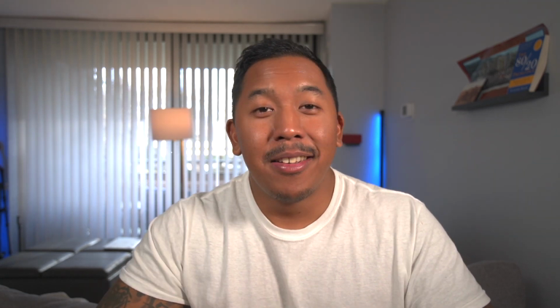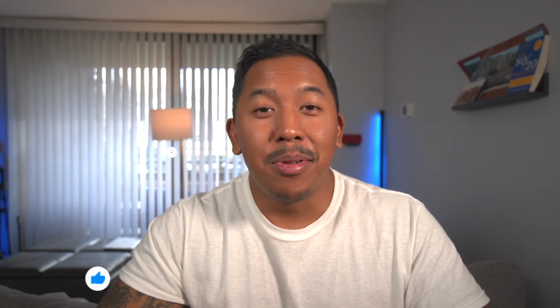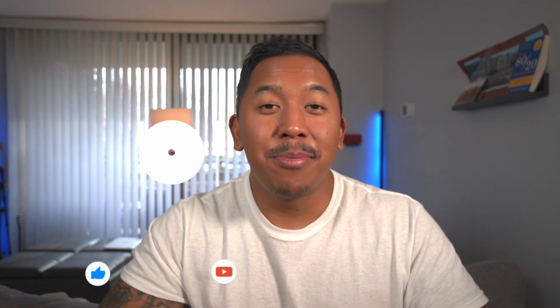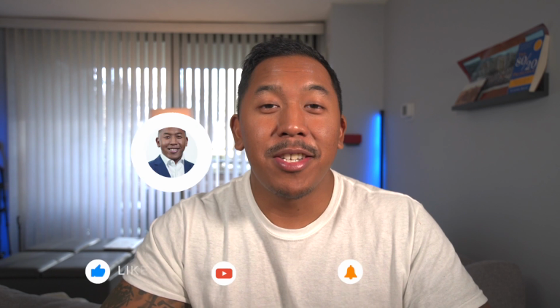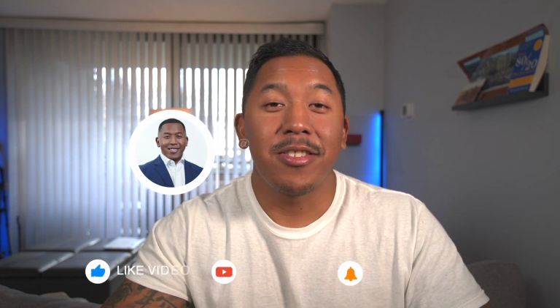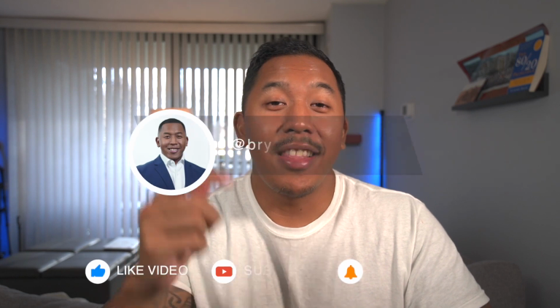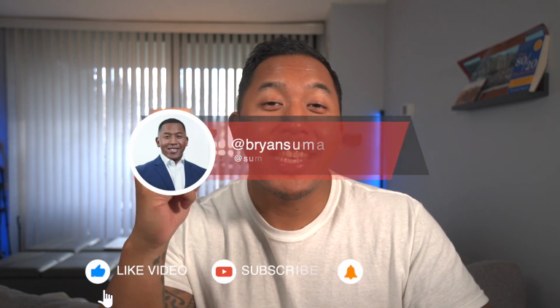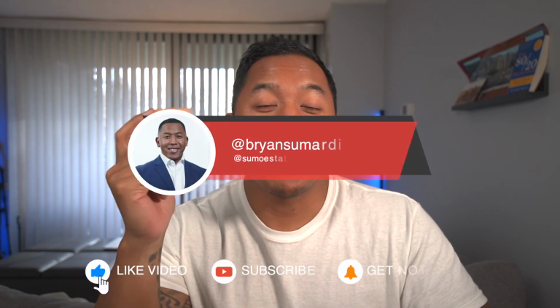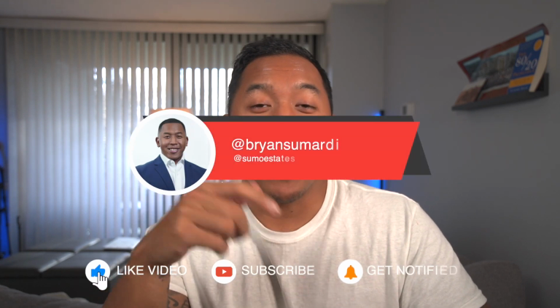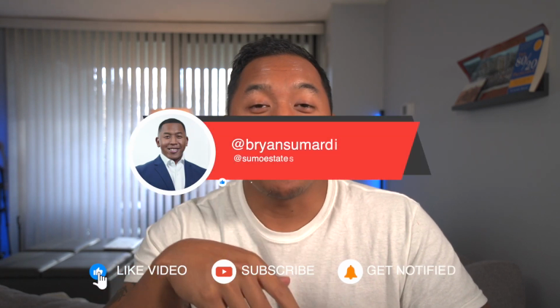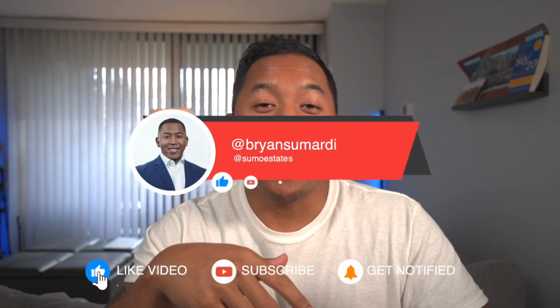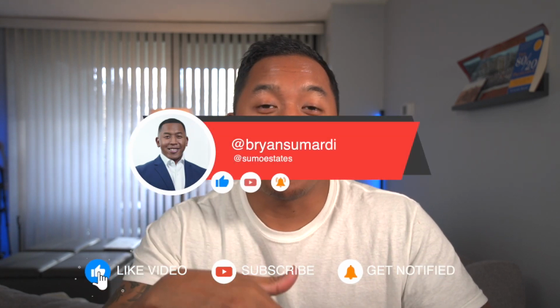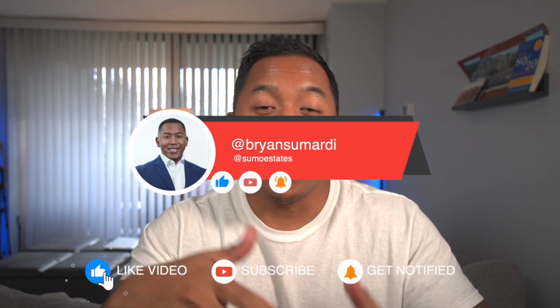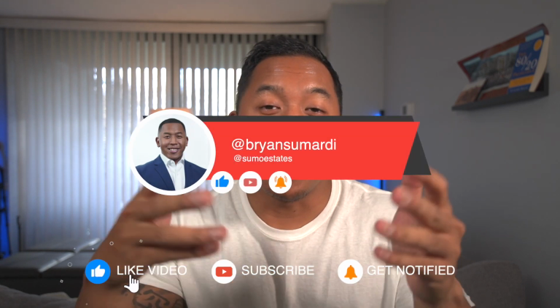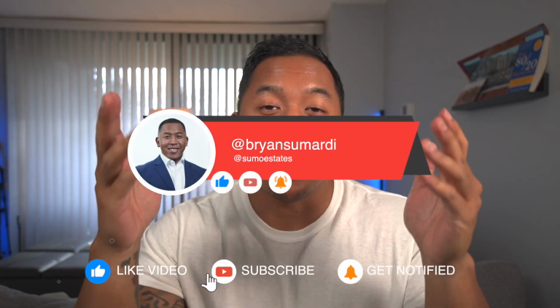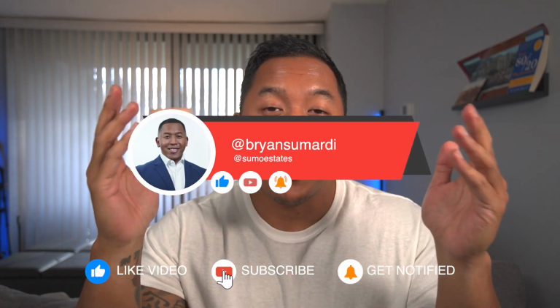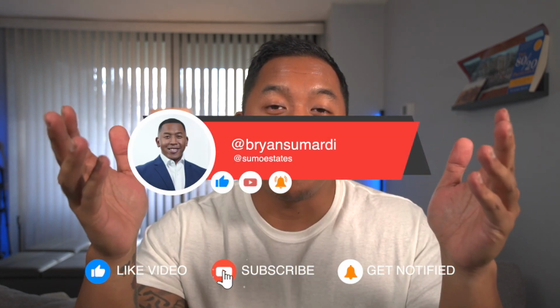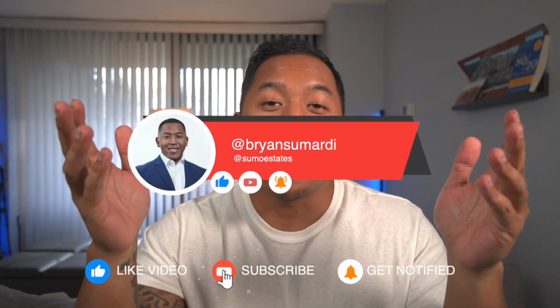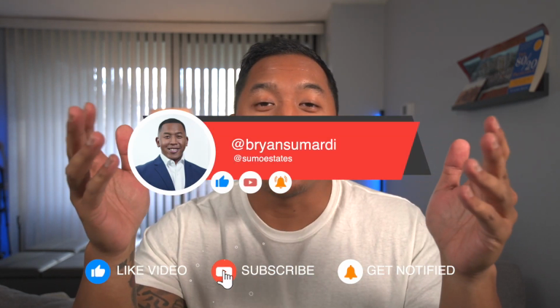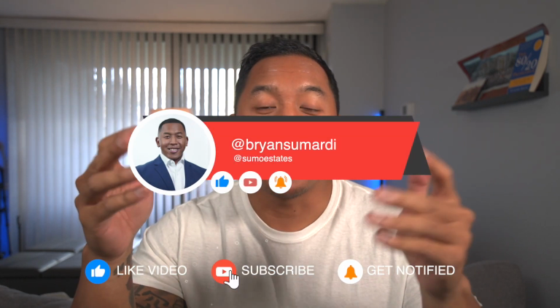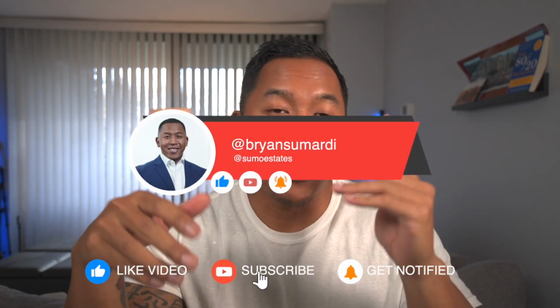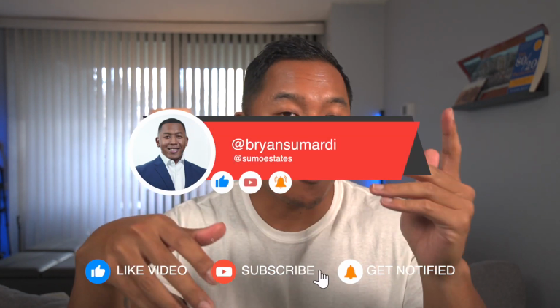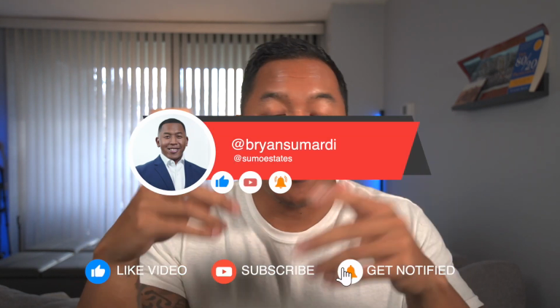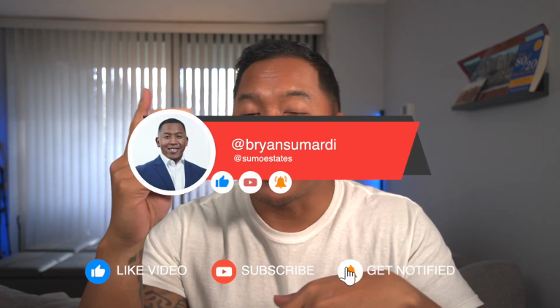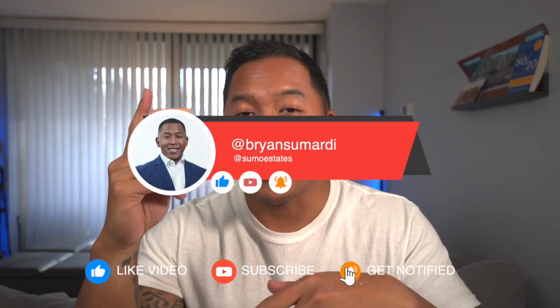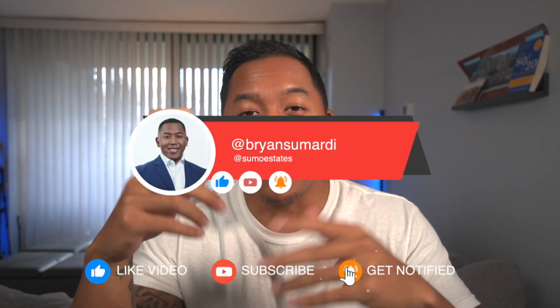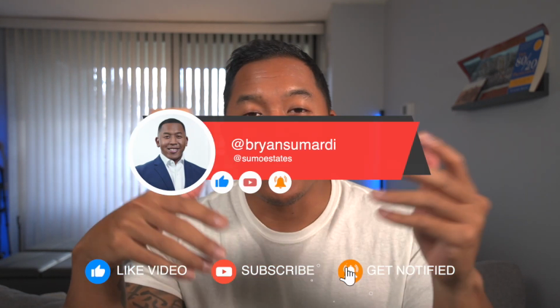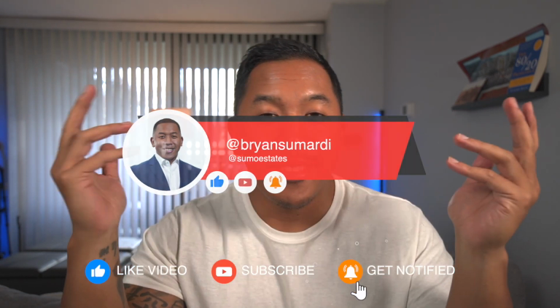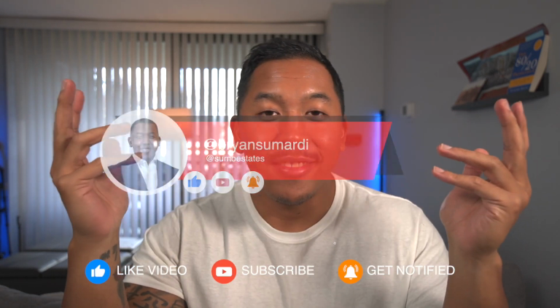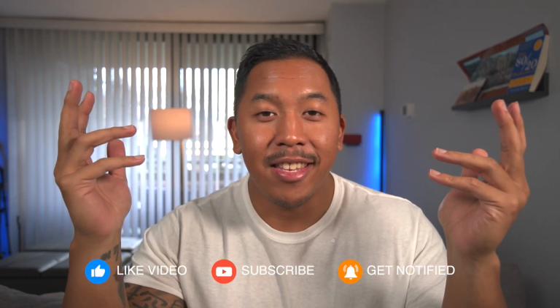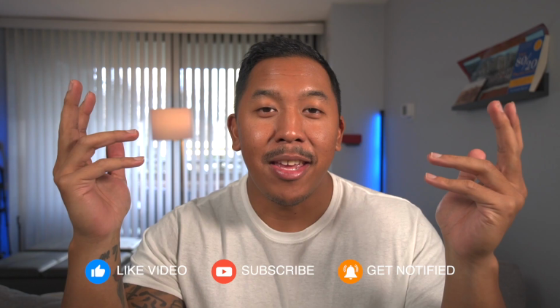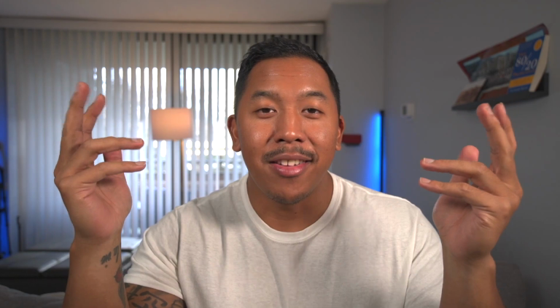Please be sure to like and subscribe and follow me on my other social media platforms — Instagram, TikTok, and you name it.